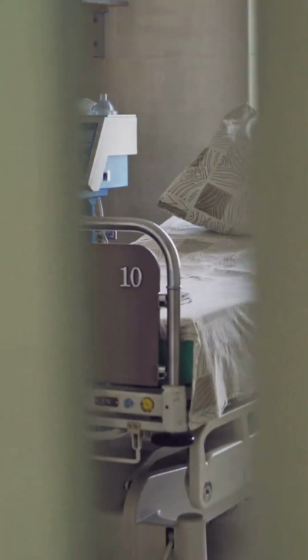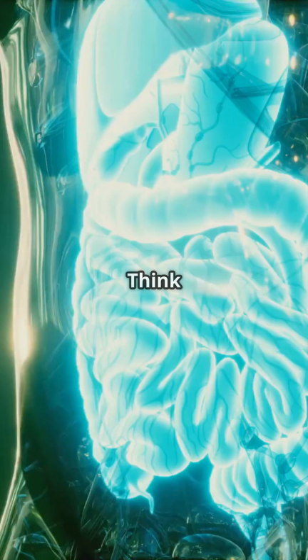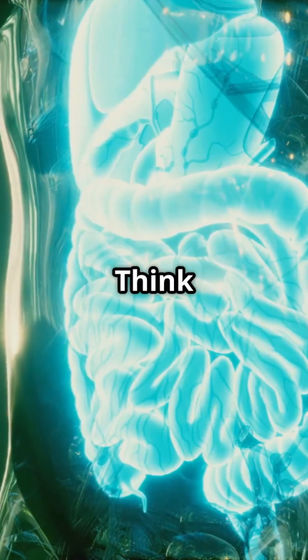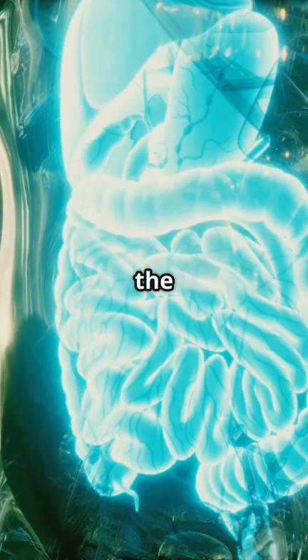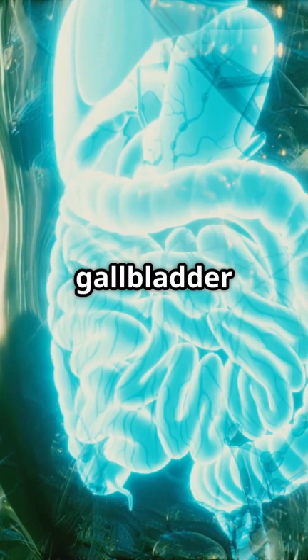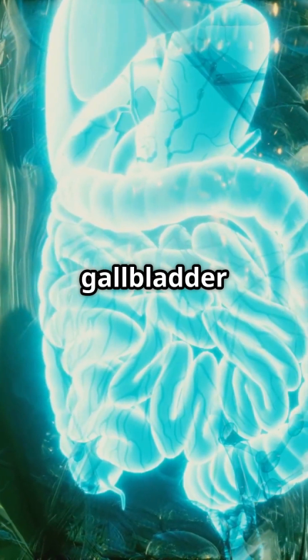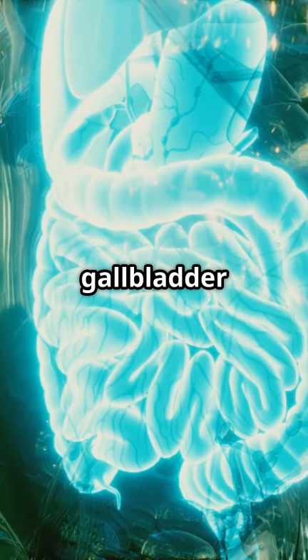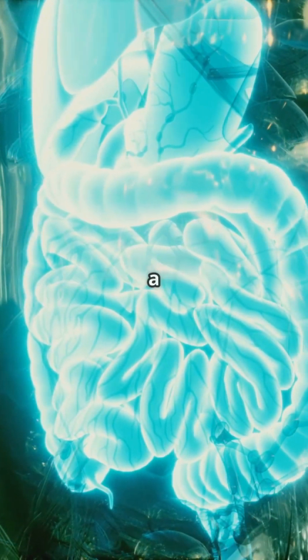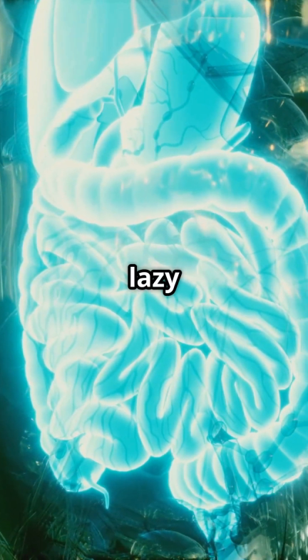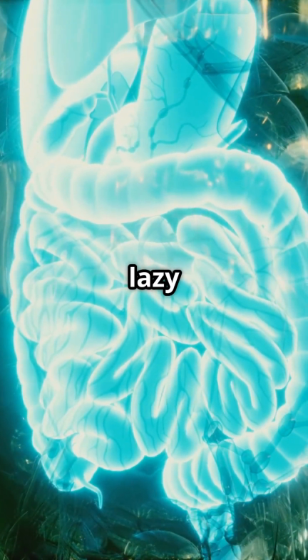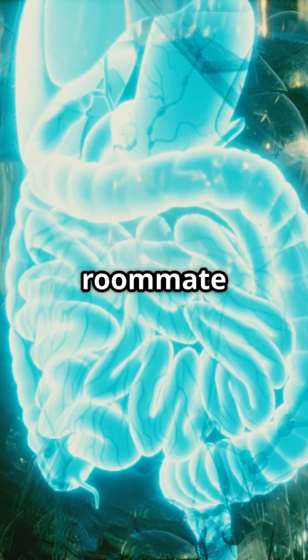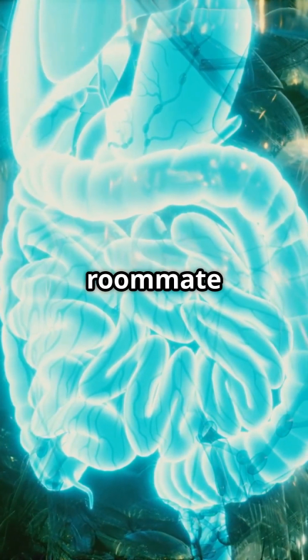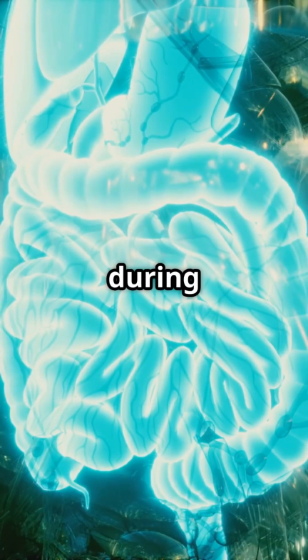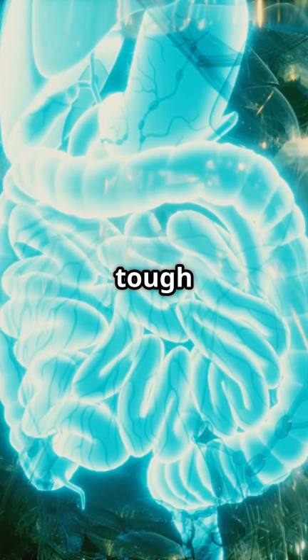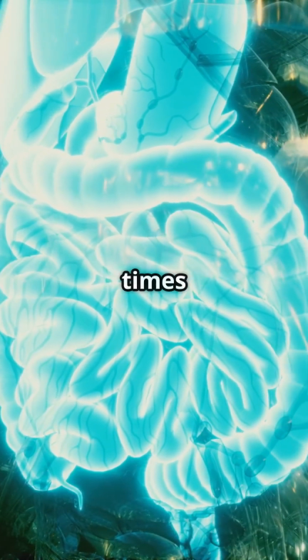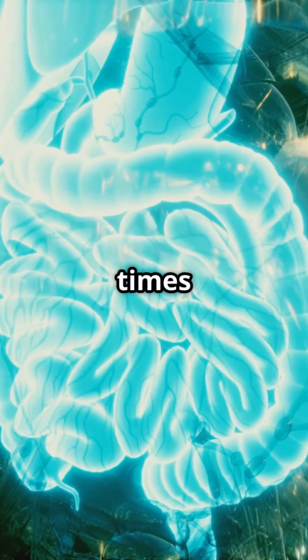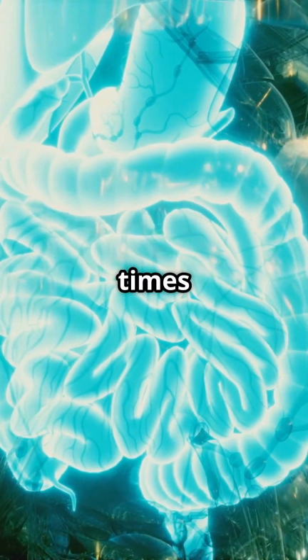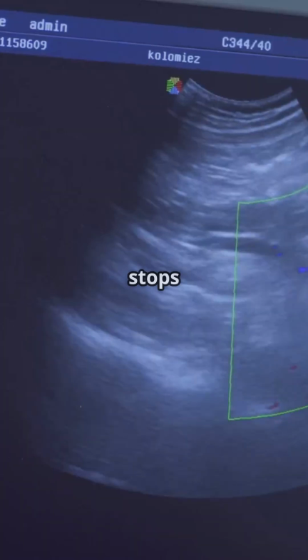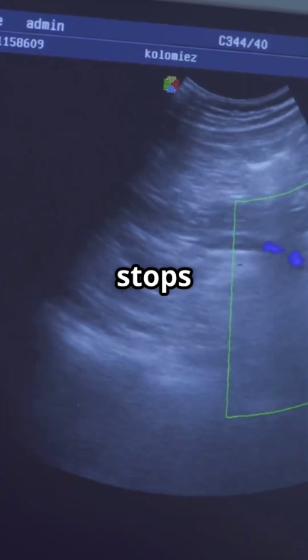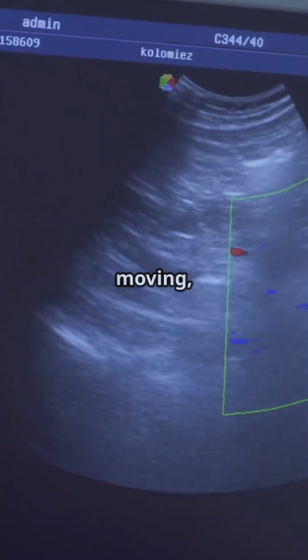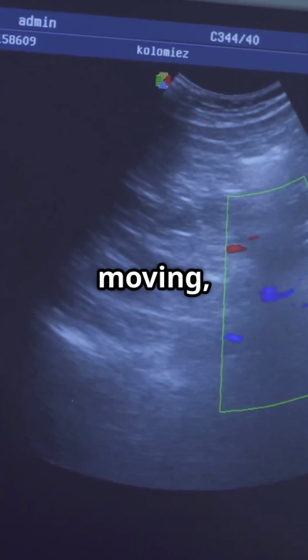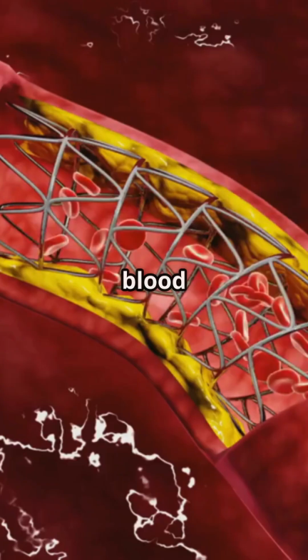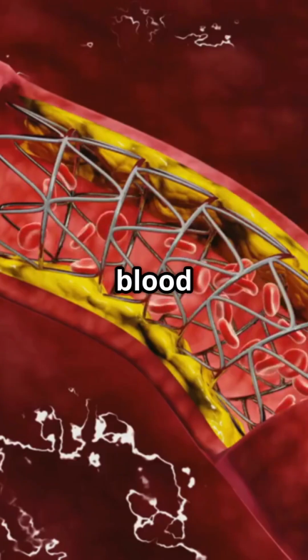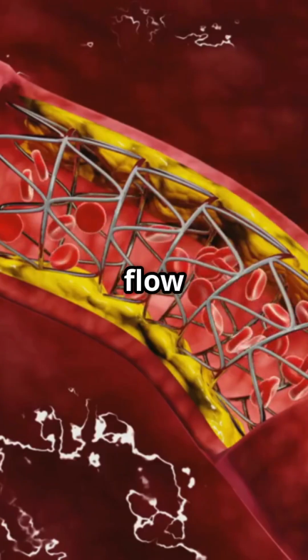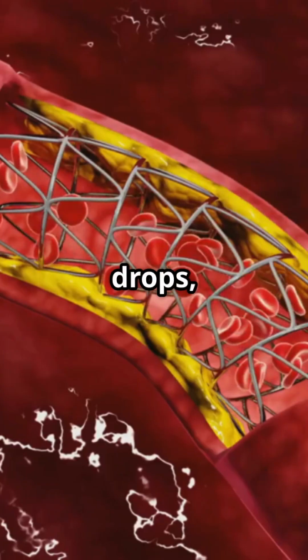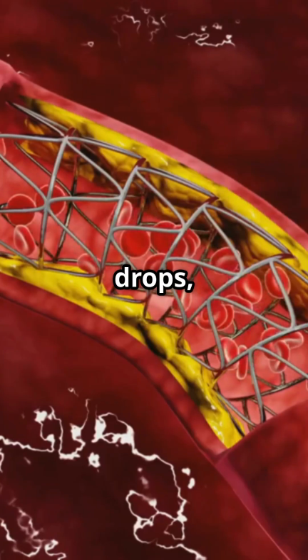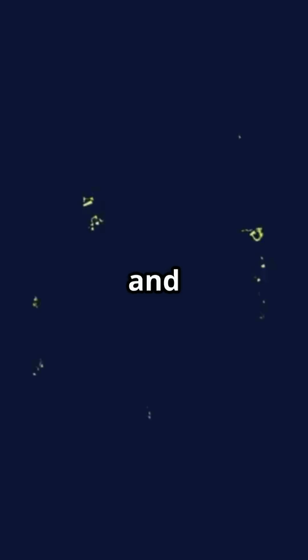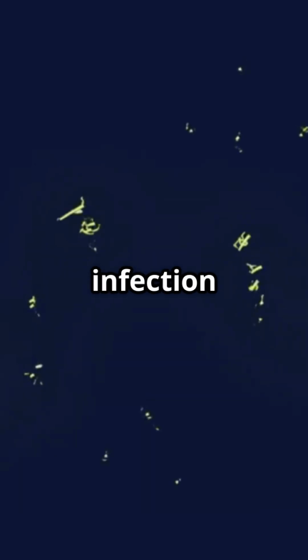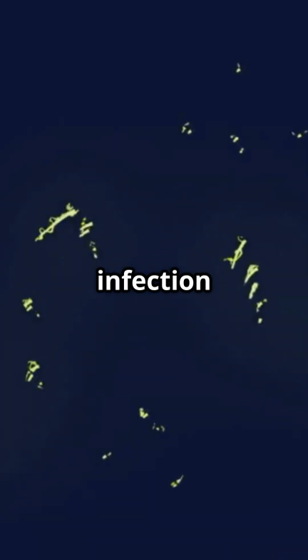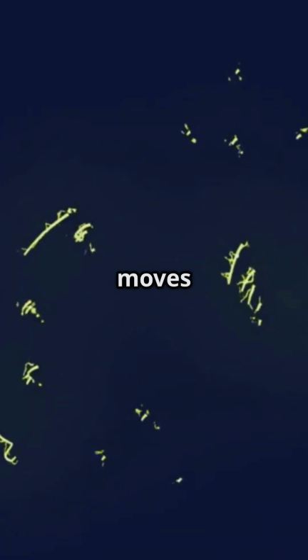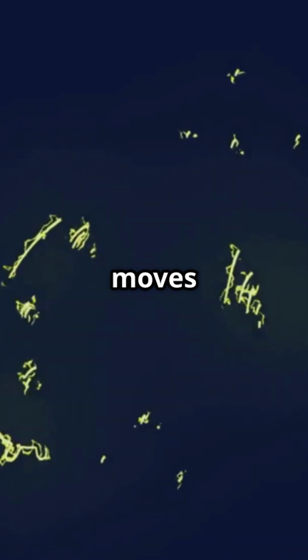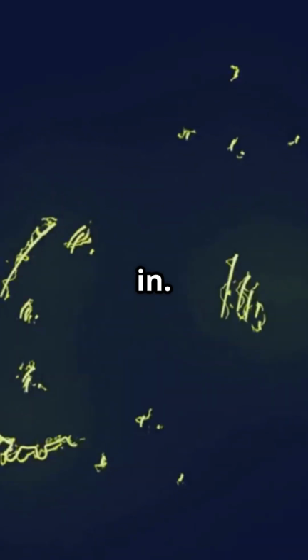Think of the gallbladder as a lazy roommate during tough times: it stops moving, blood flow drops, and infection moves in.